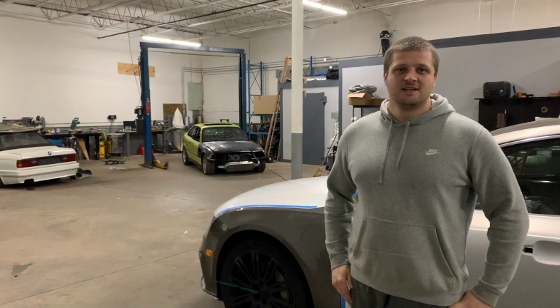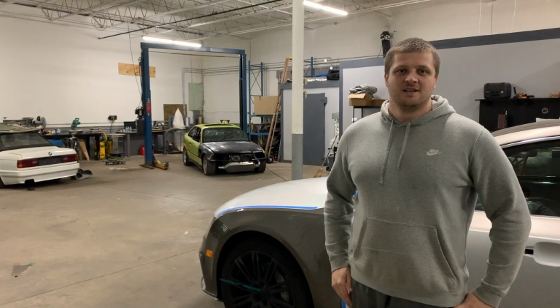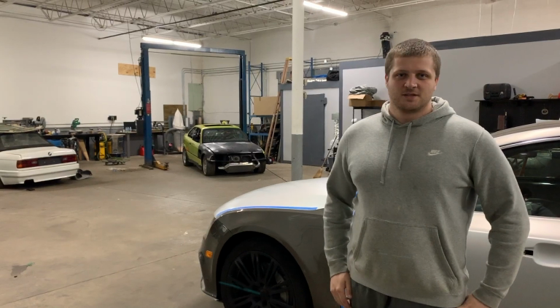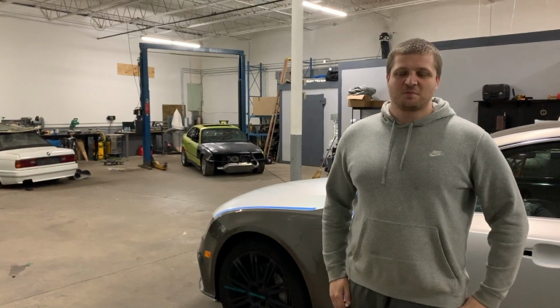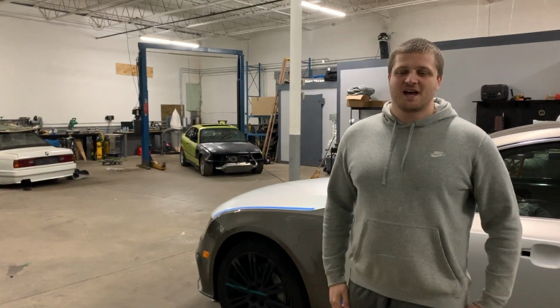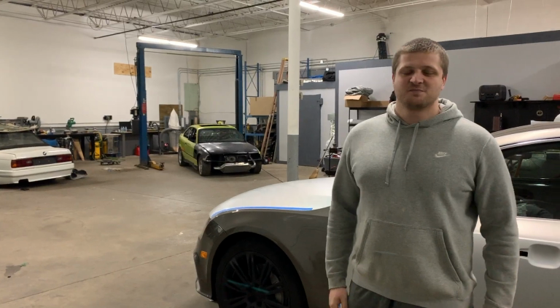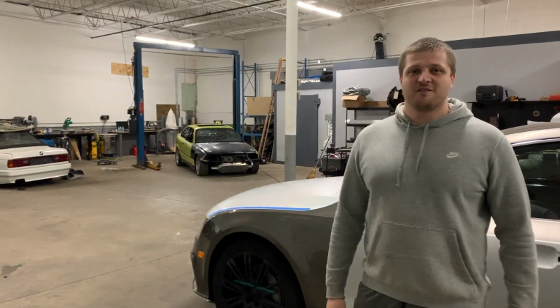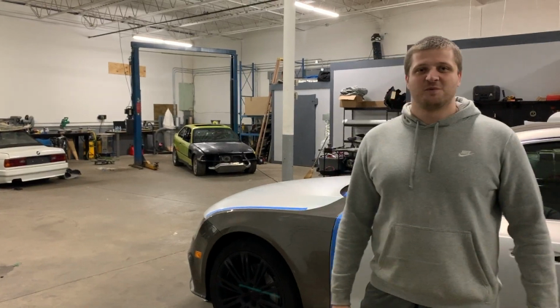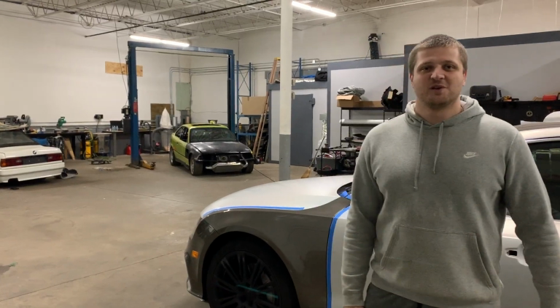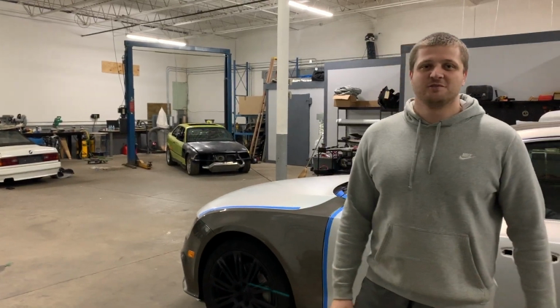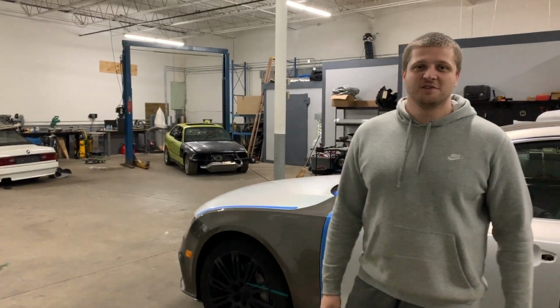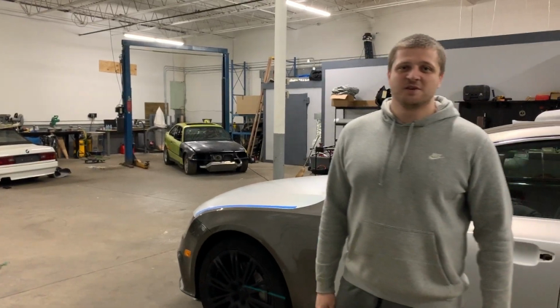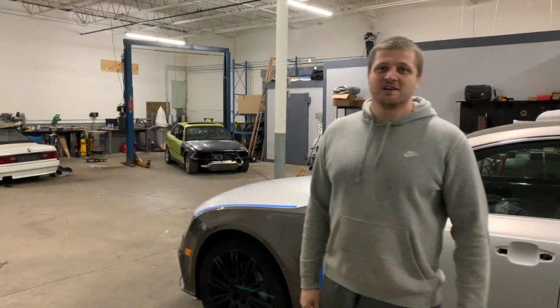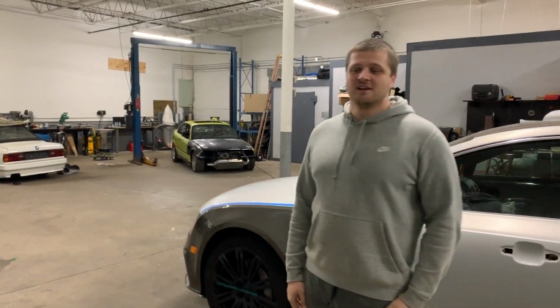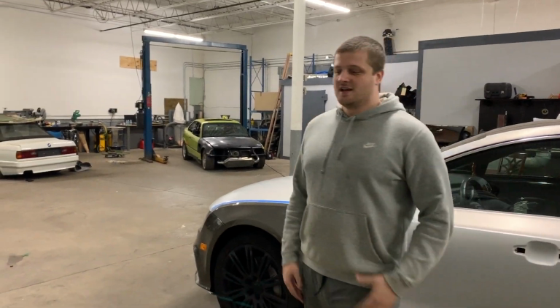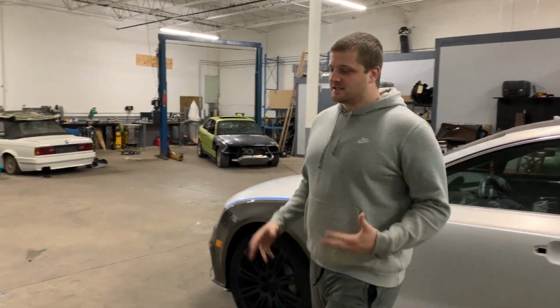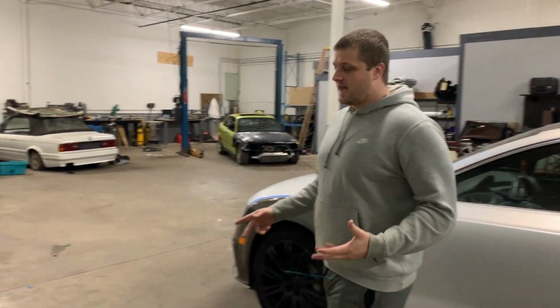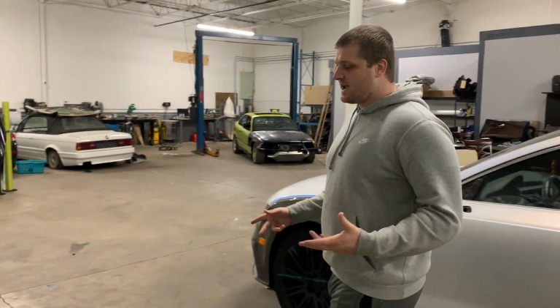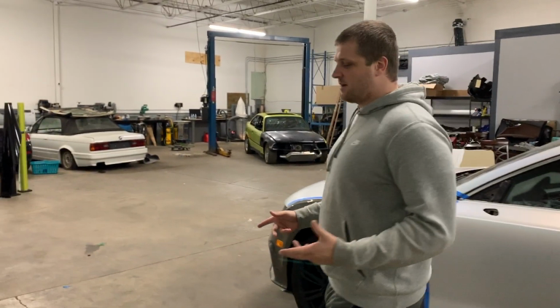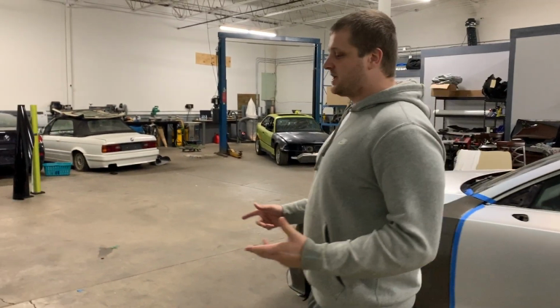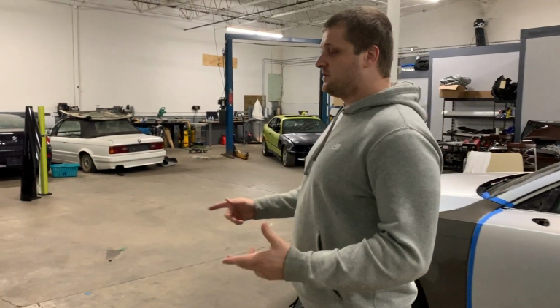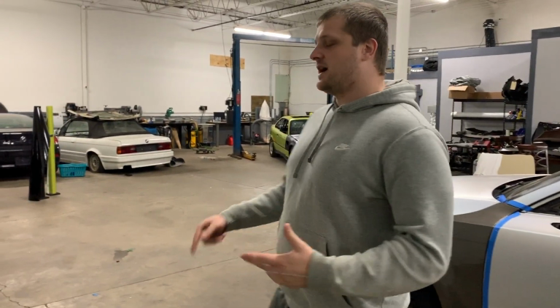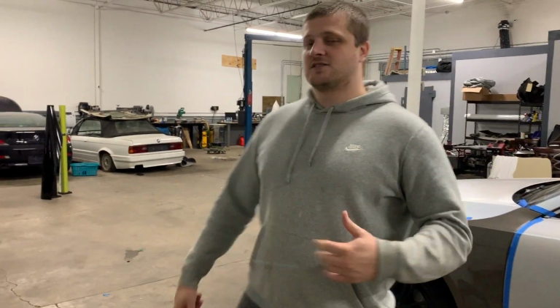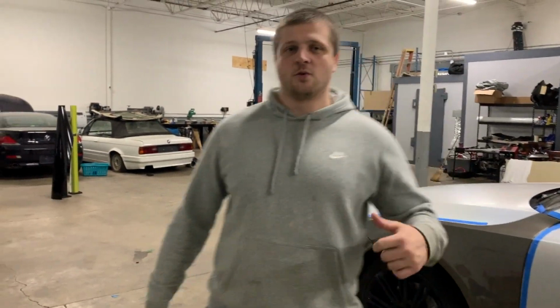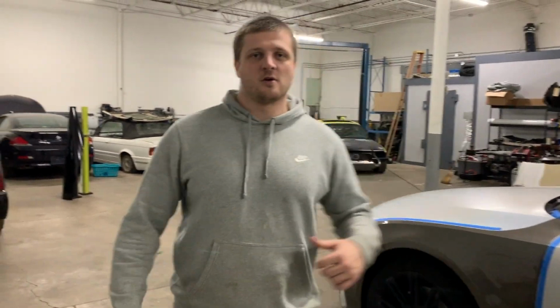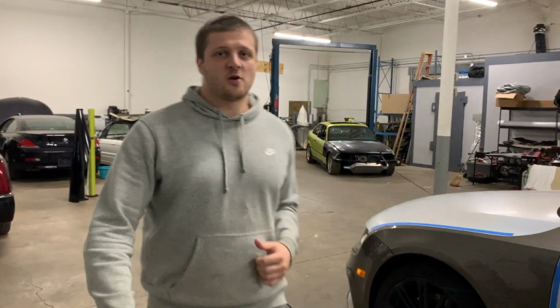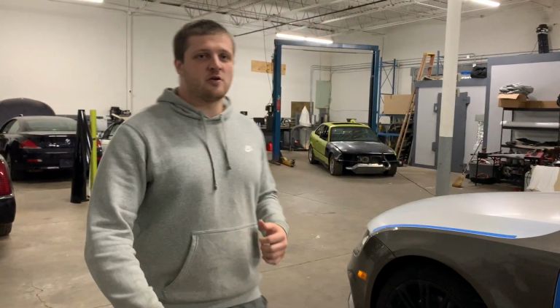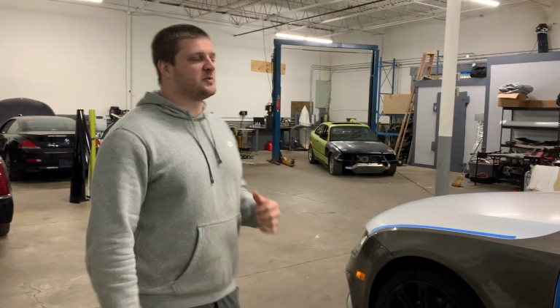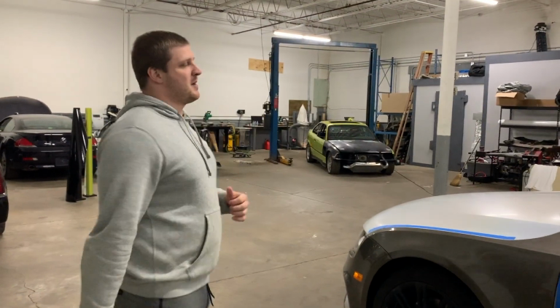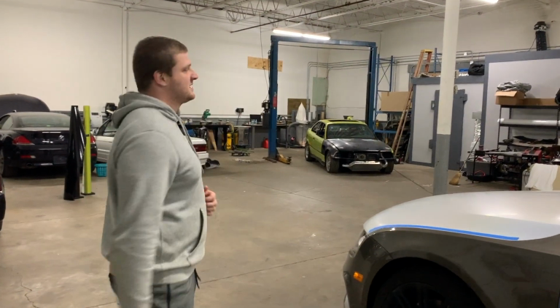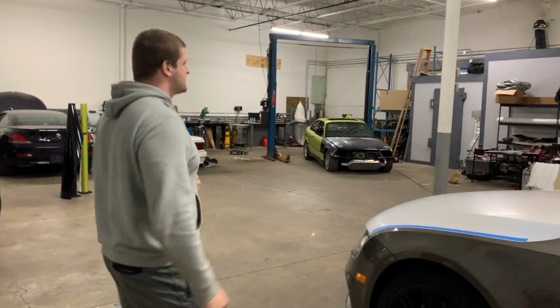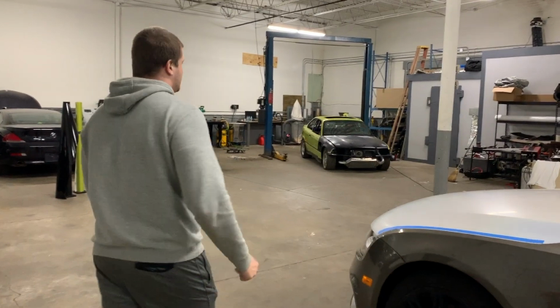What's up guys? Matt from the Nerdy Review here. Today I'm going to give you guys a tour of our crypto mining setup.